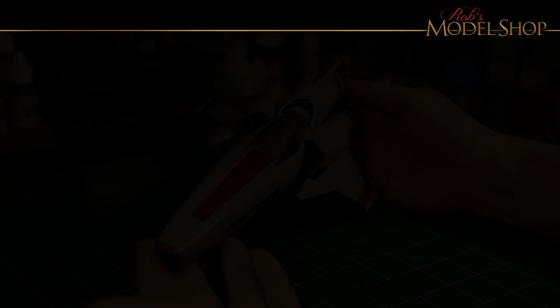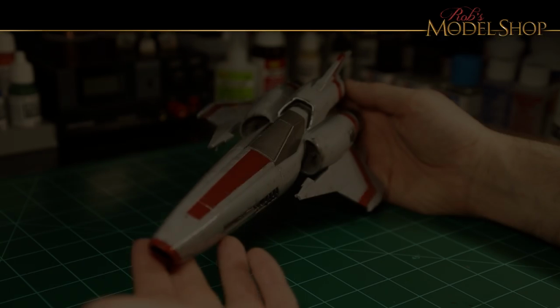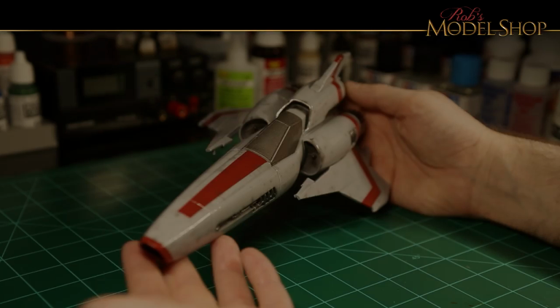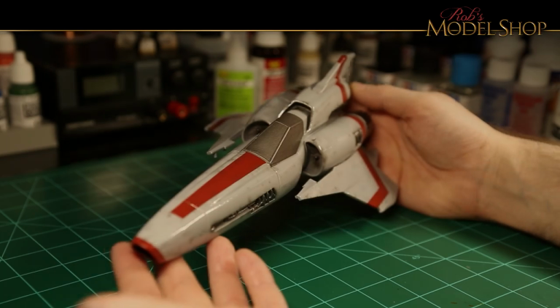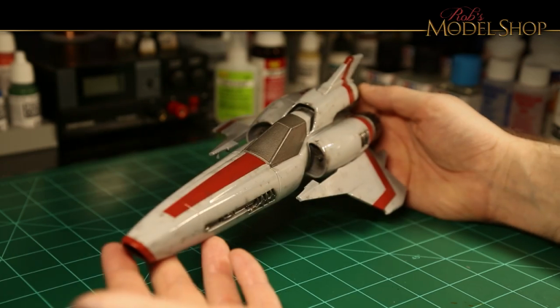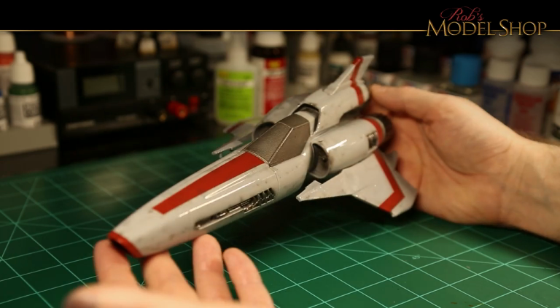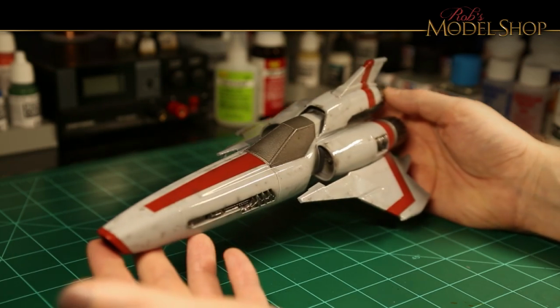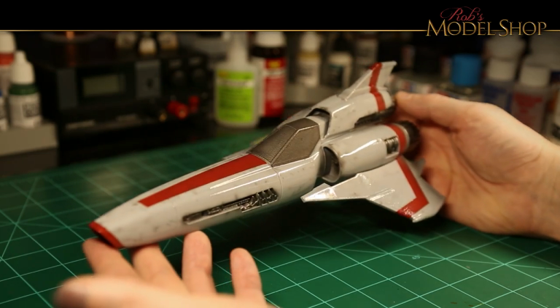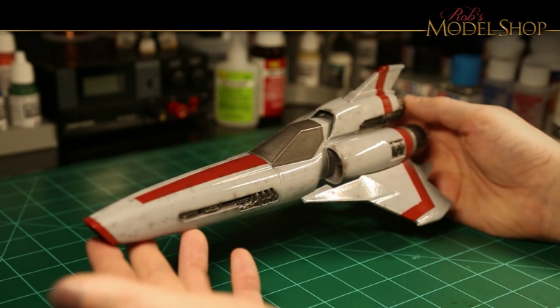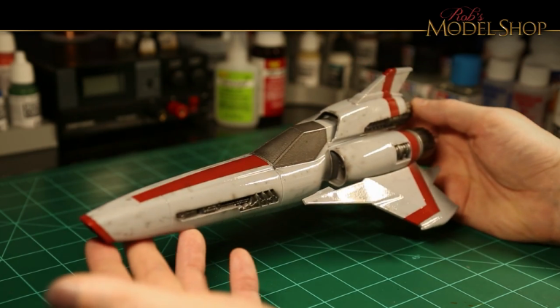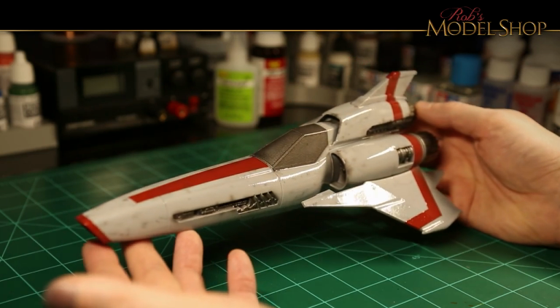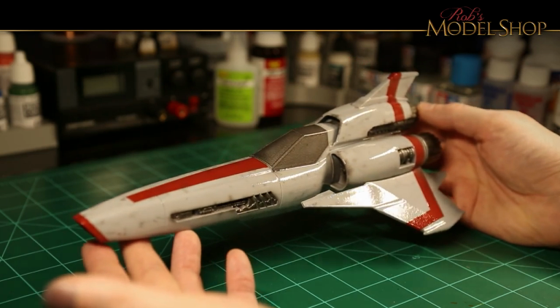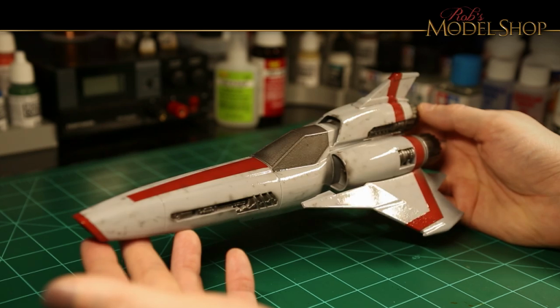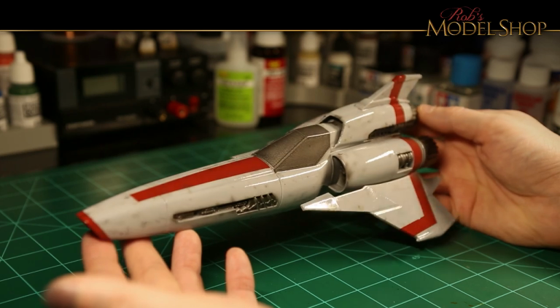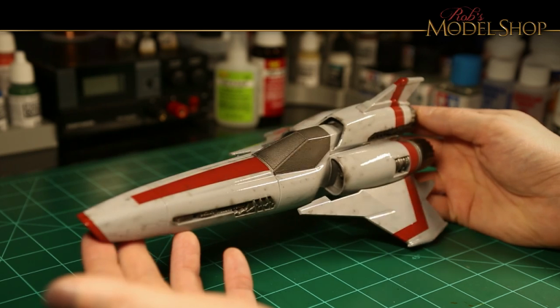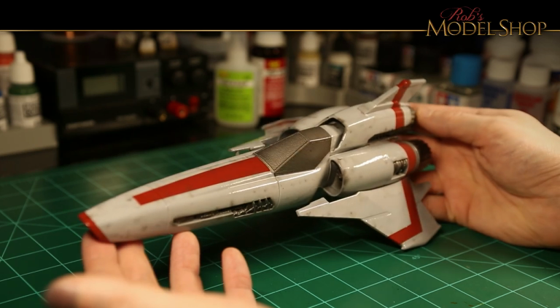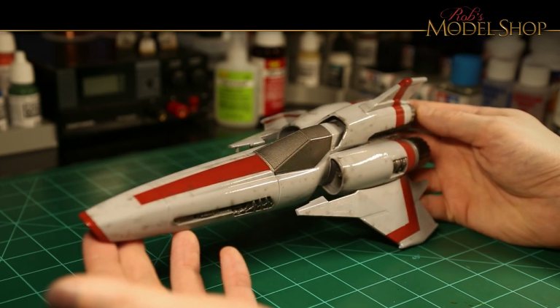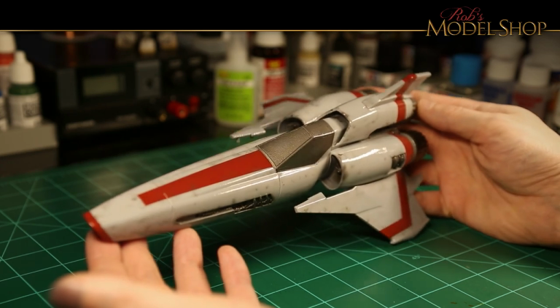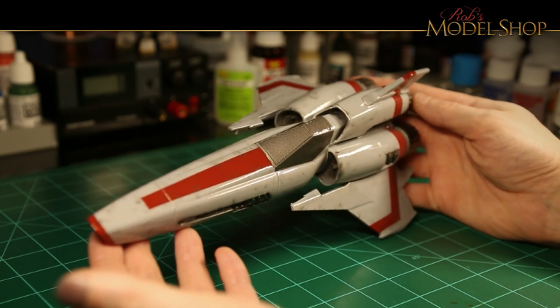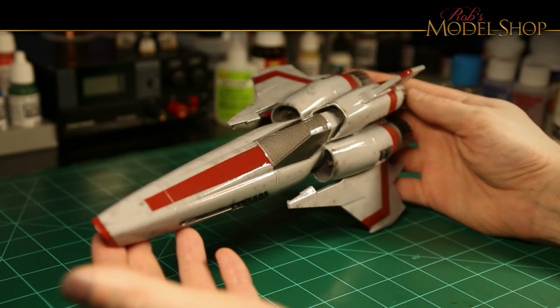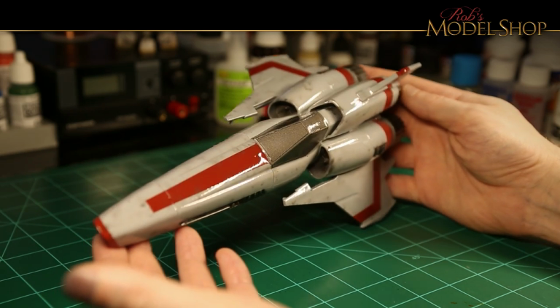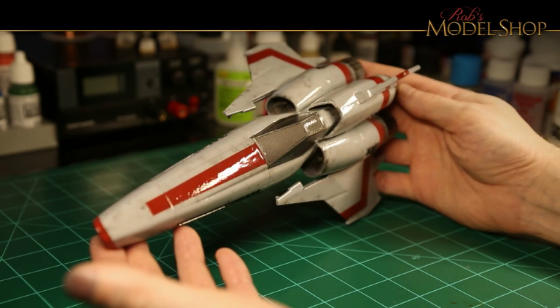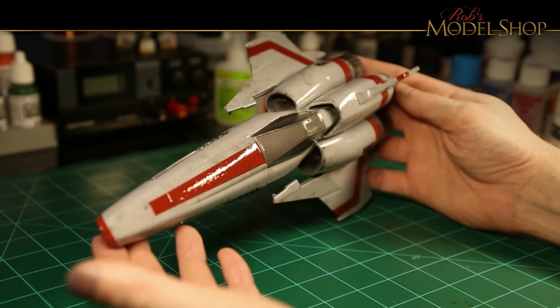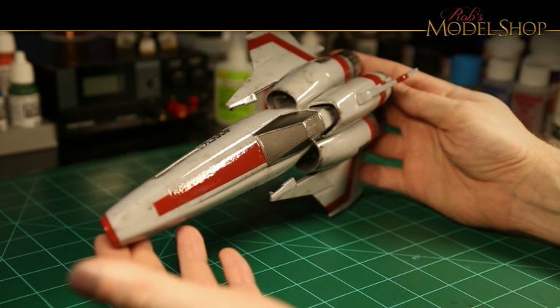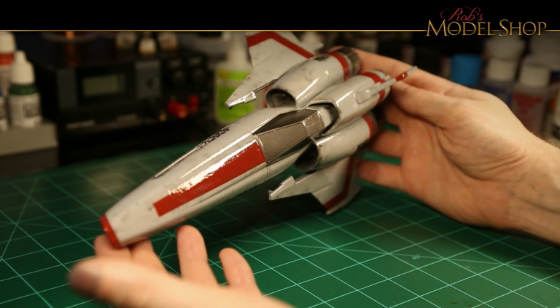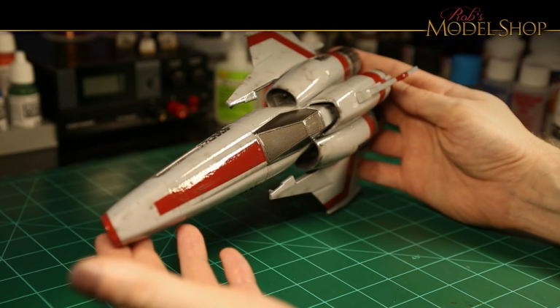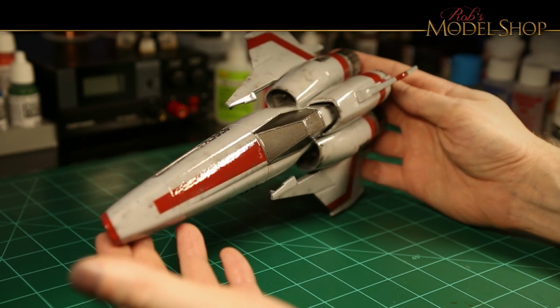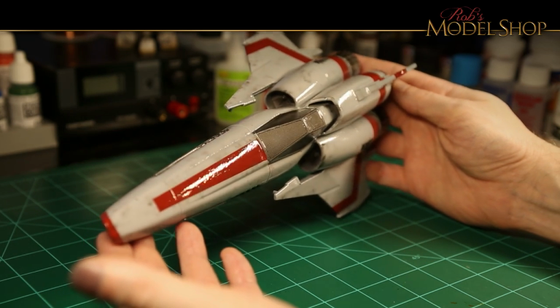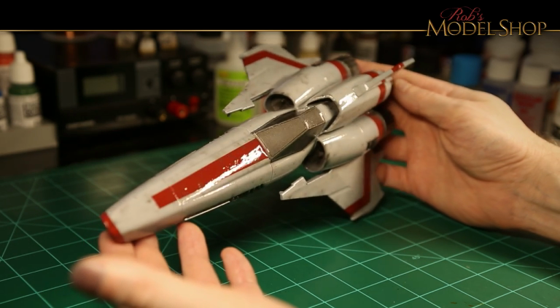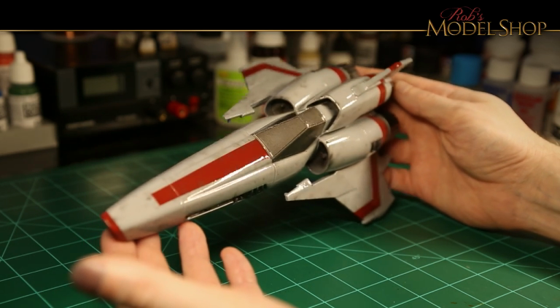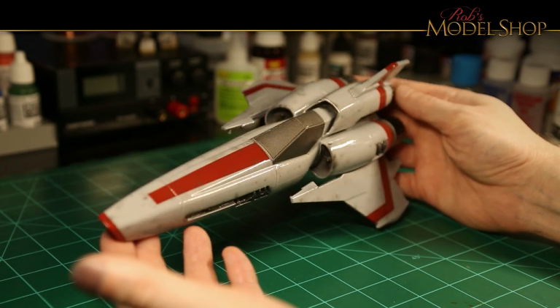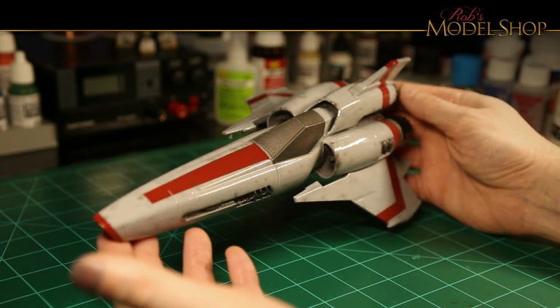Next up I hit it with a few coats of gloss to get ready for some further weathering and some decals.